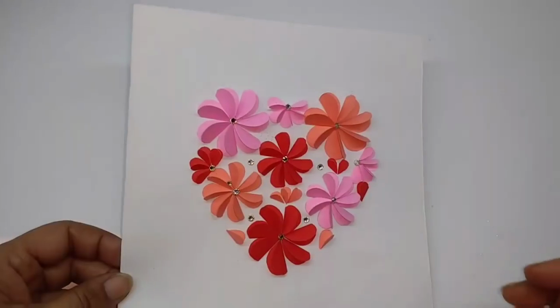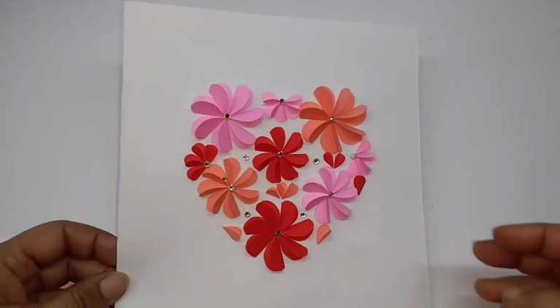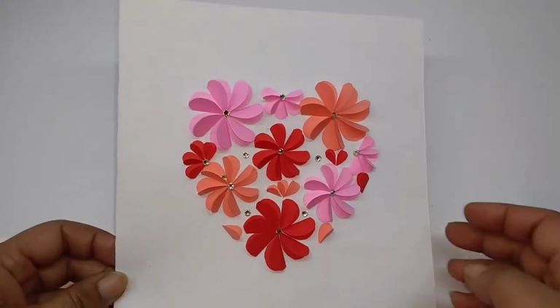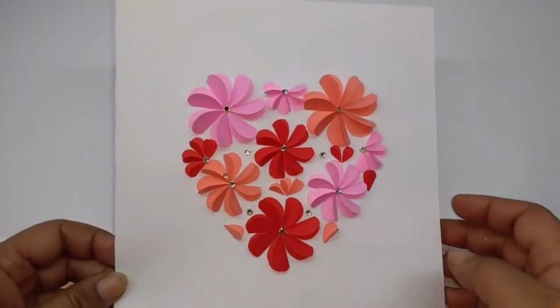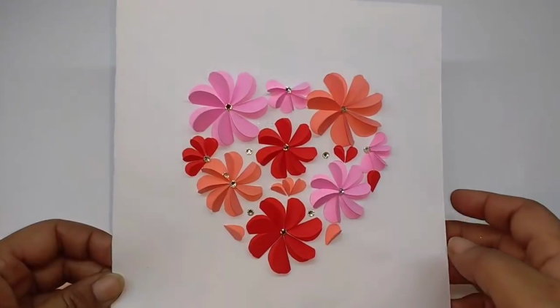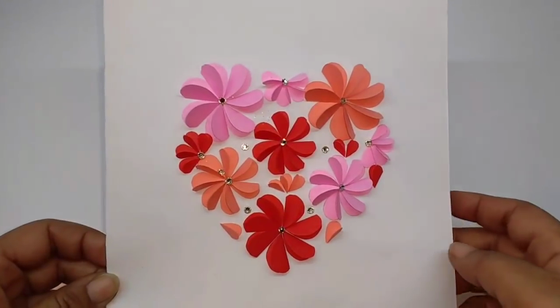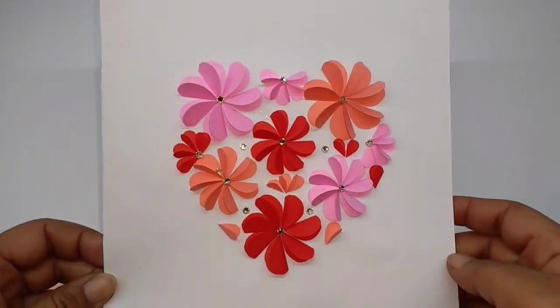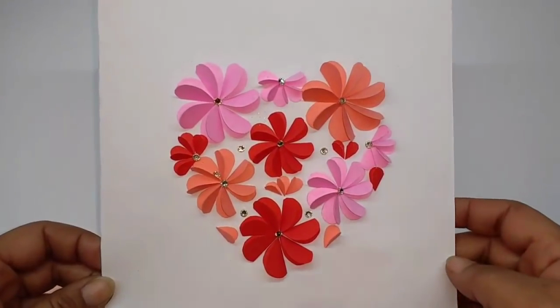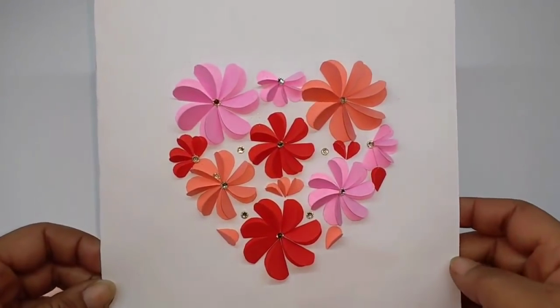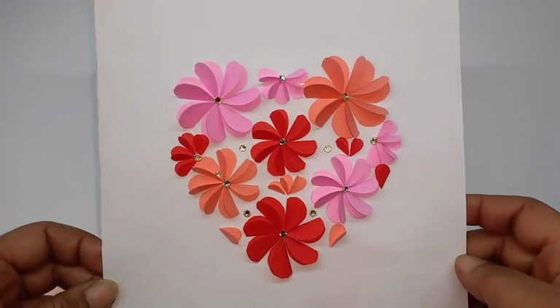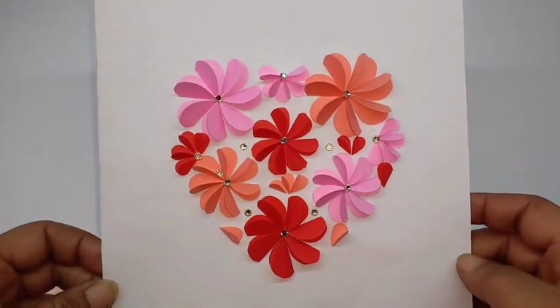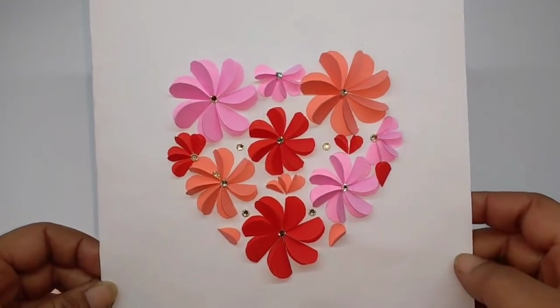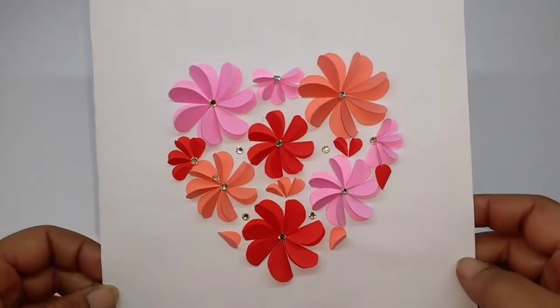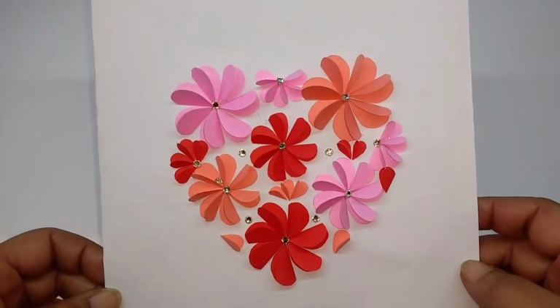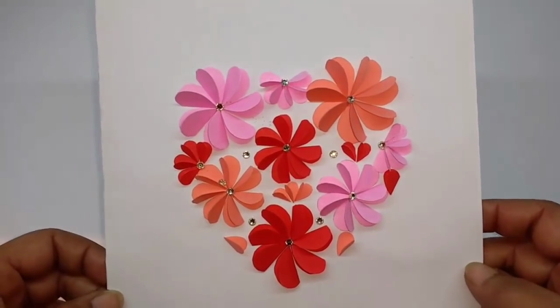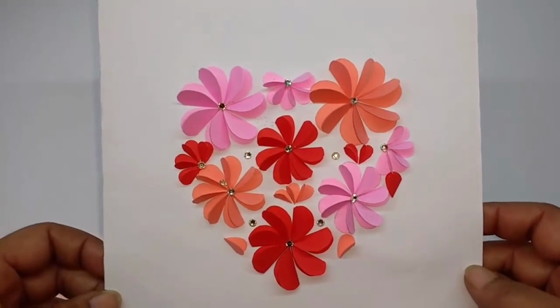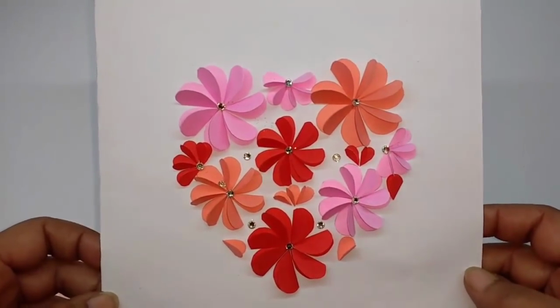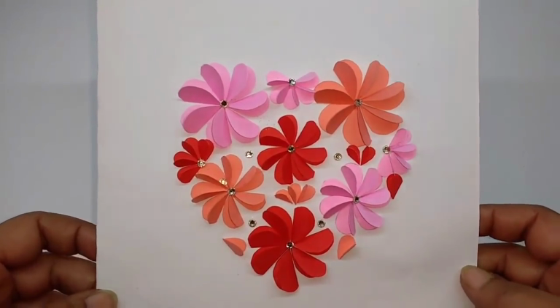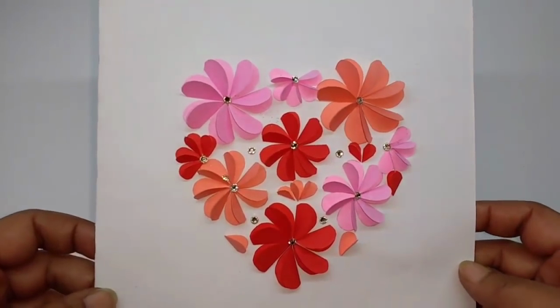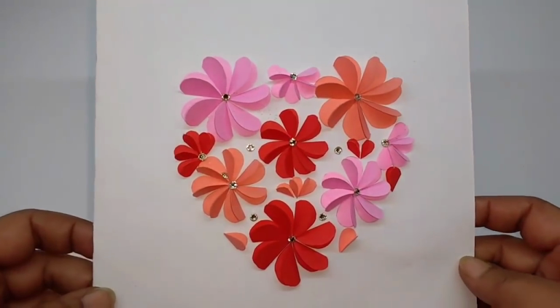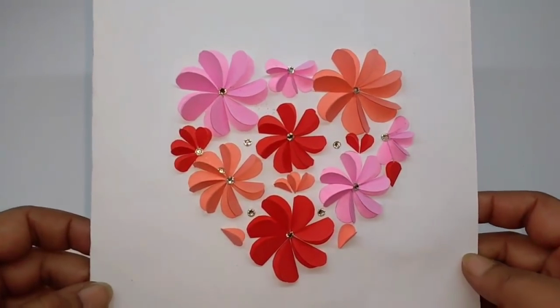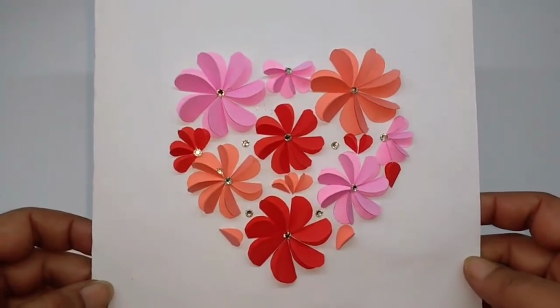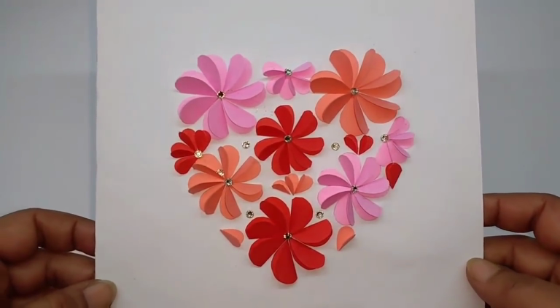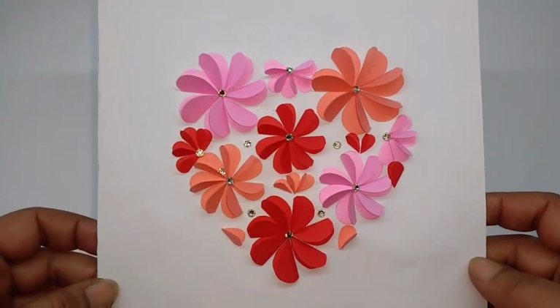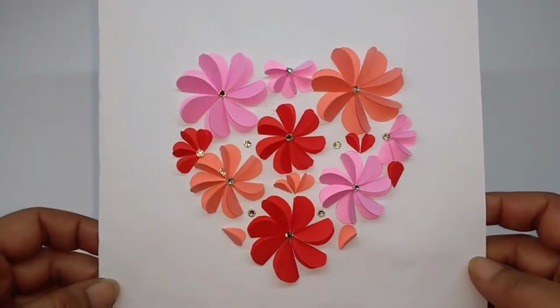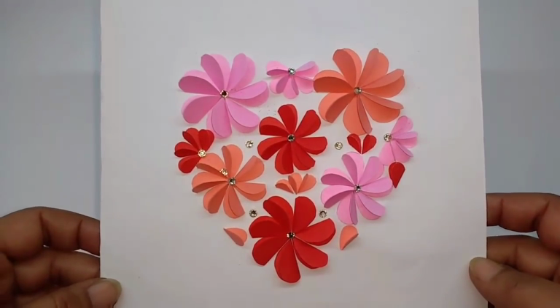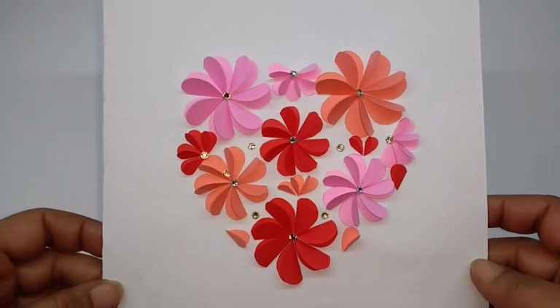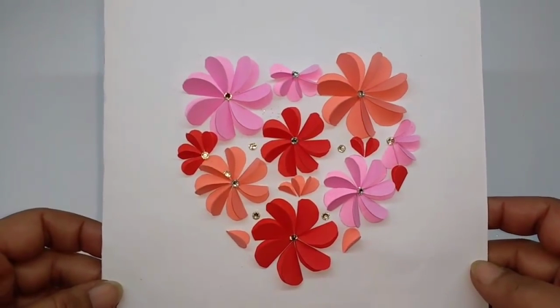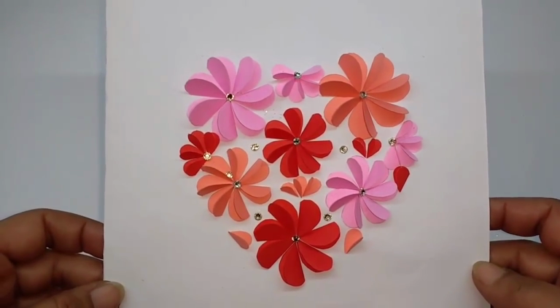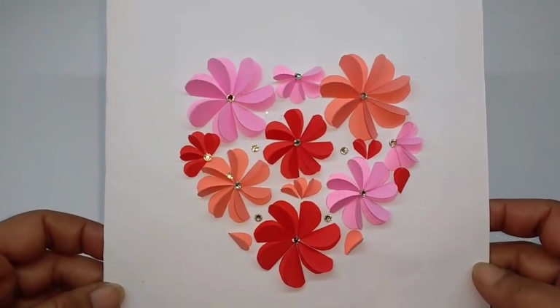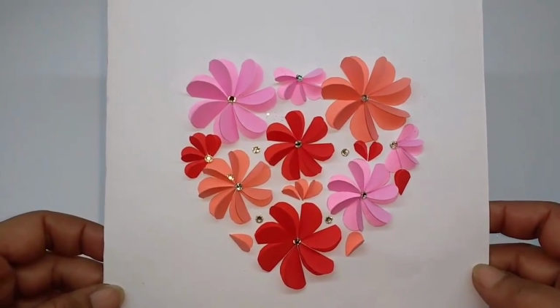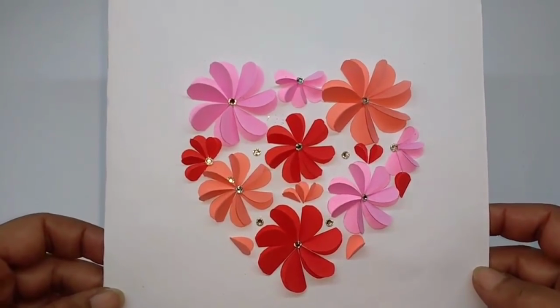Hi, how's this for a Valentine's Day card? Very pretty and very easy to make.